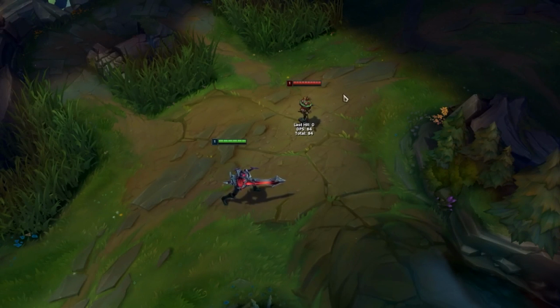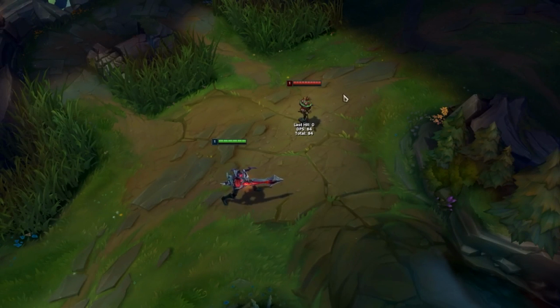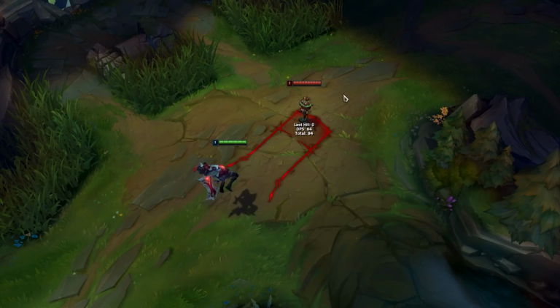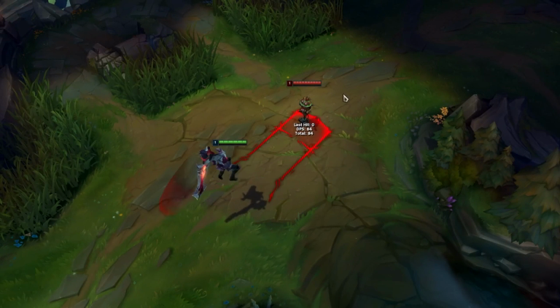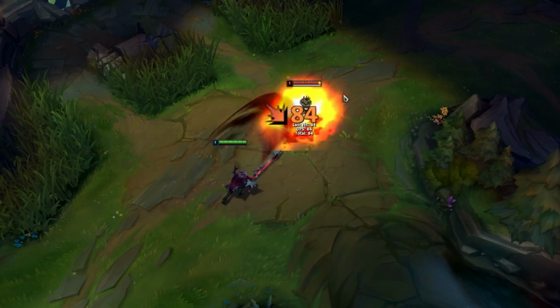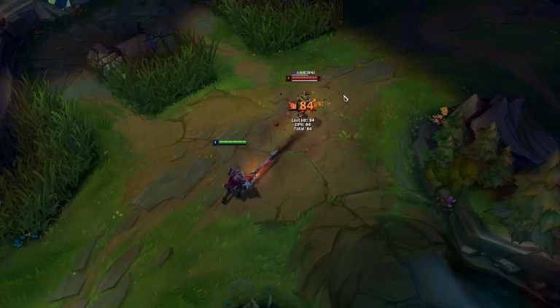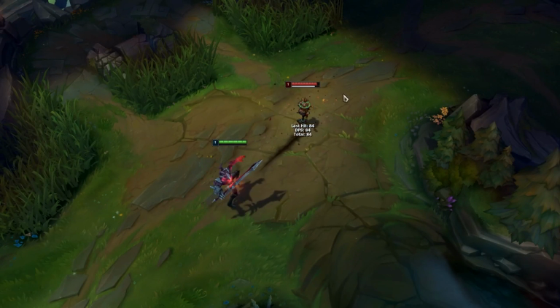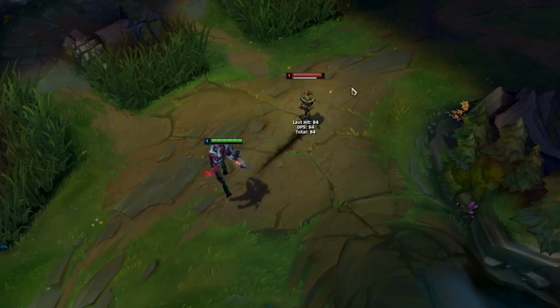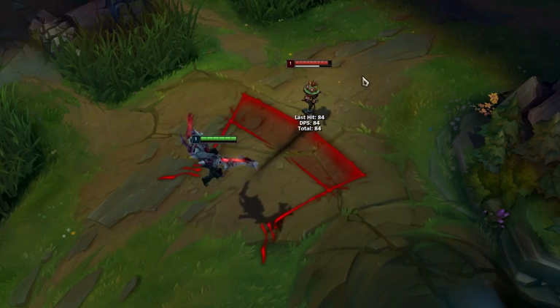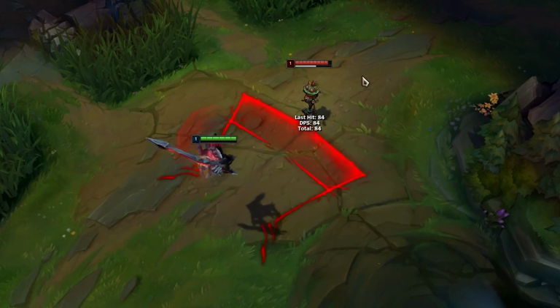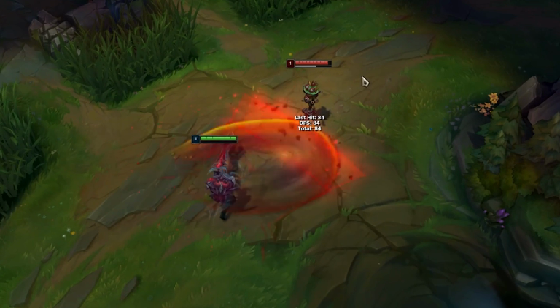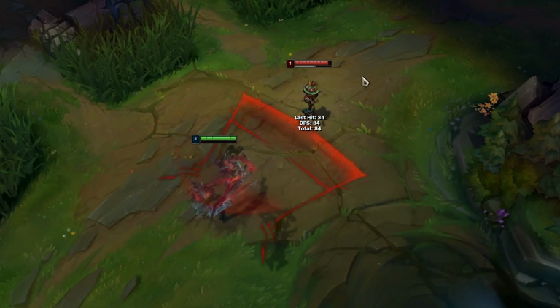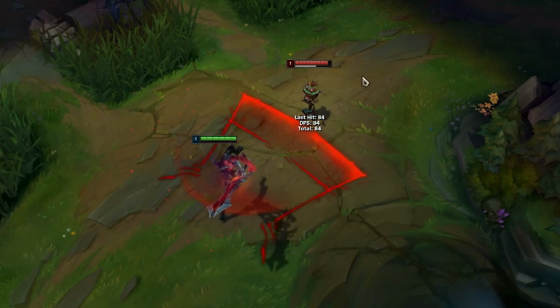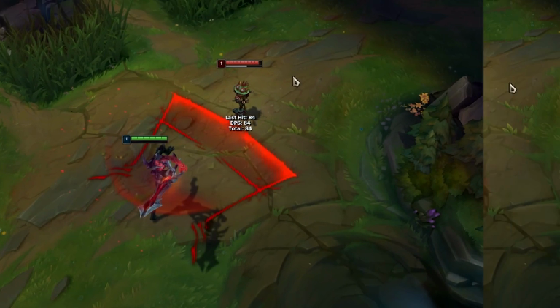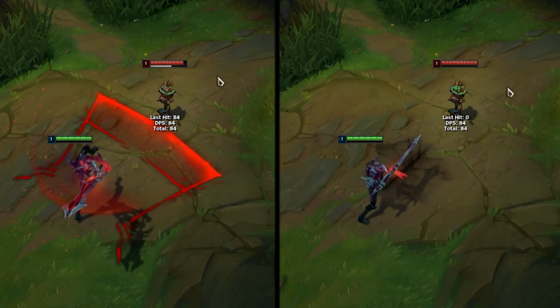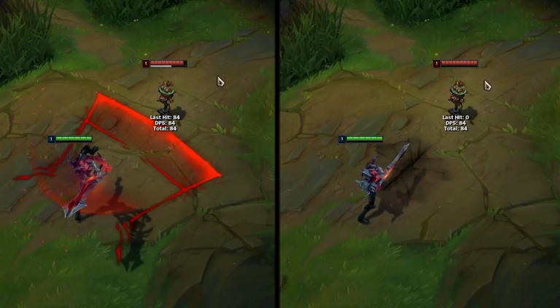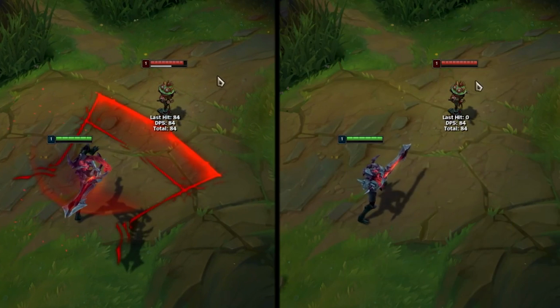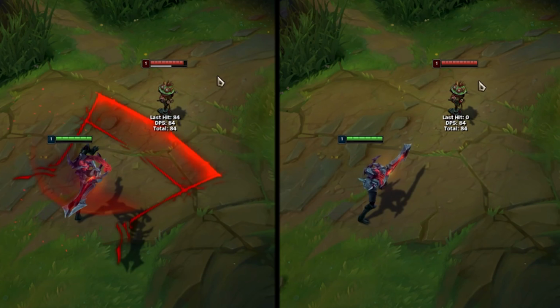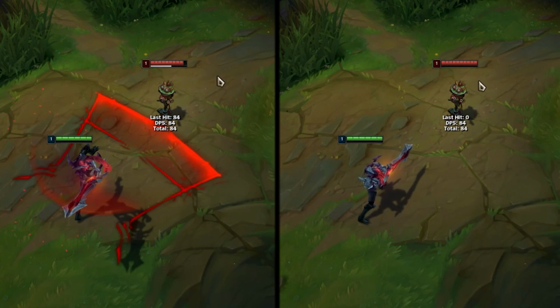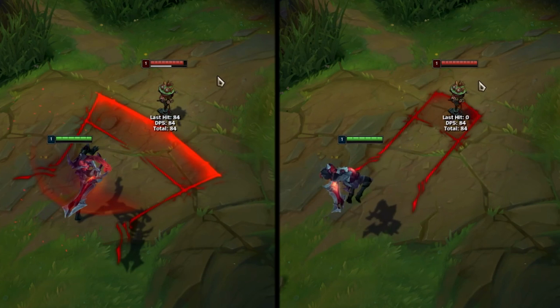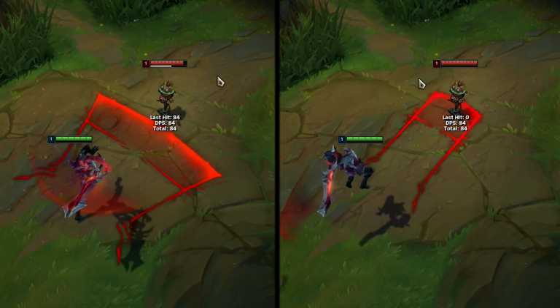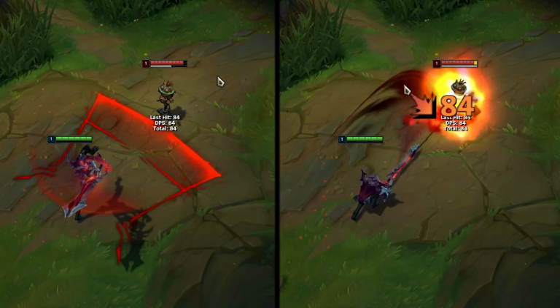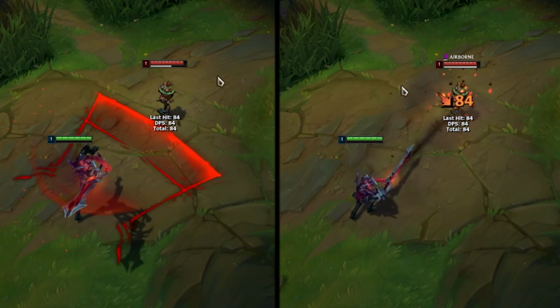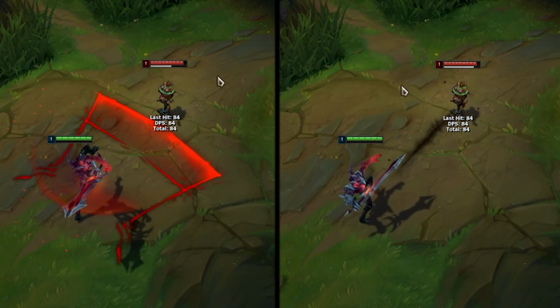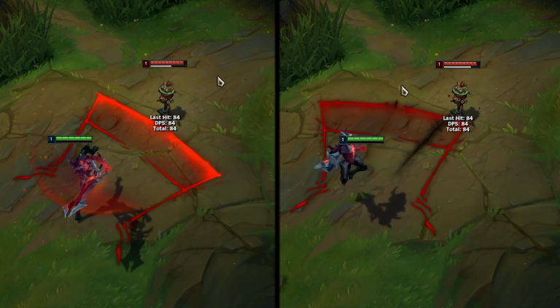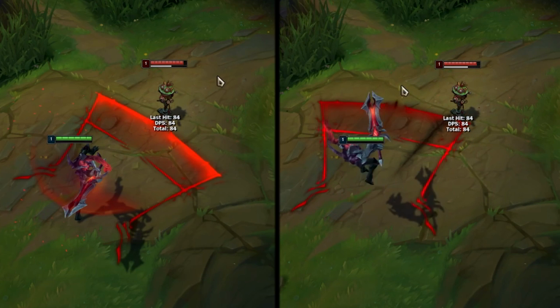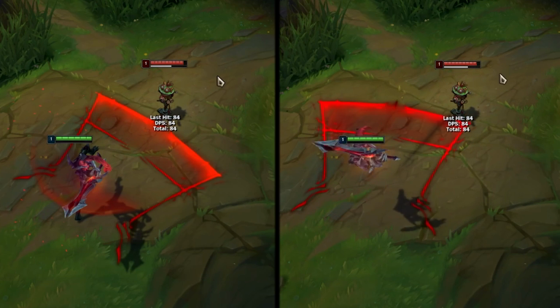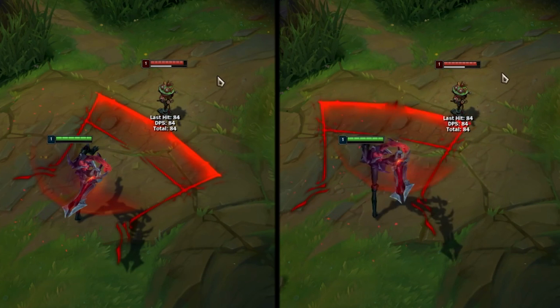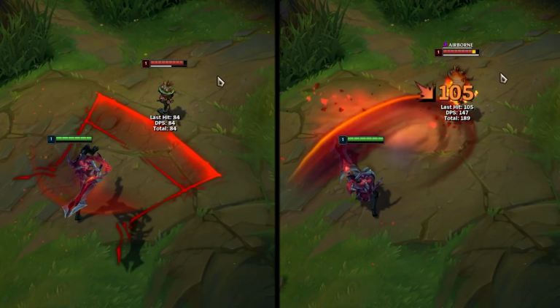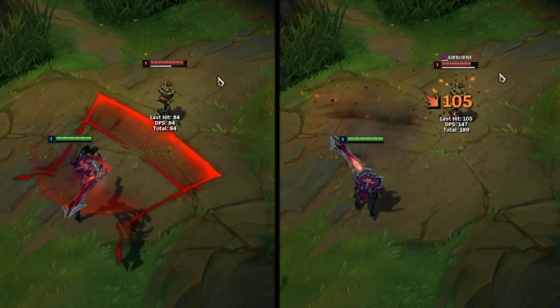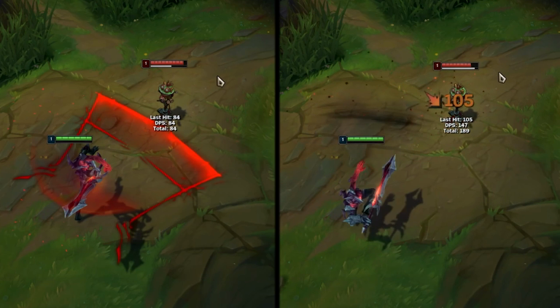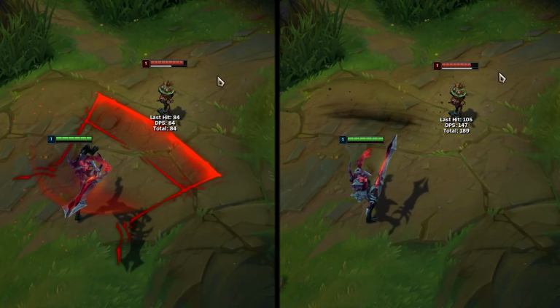Starting the list with Aatrox: the outer part of your Q2 has a further reach, so use your Q2 a little sideways to reach a little further.